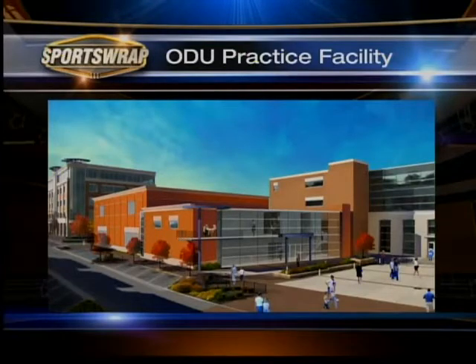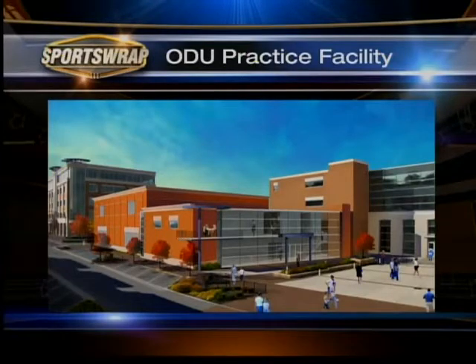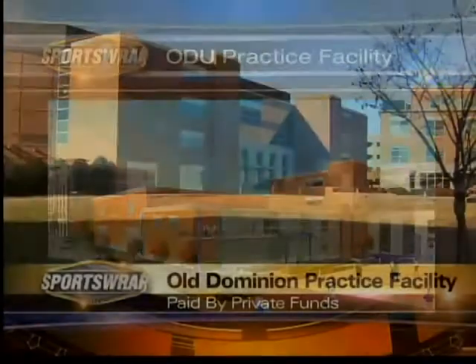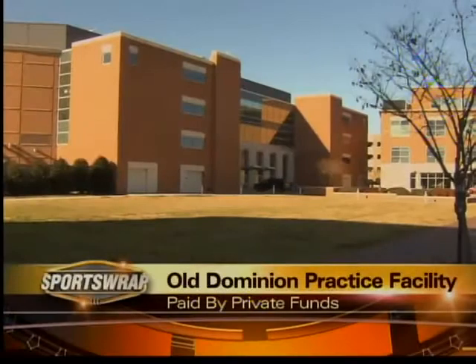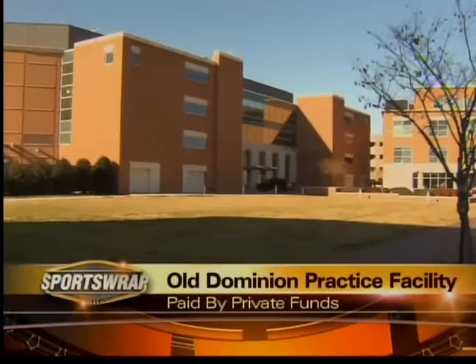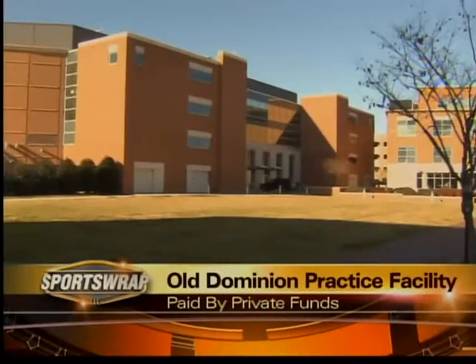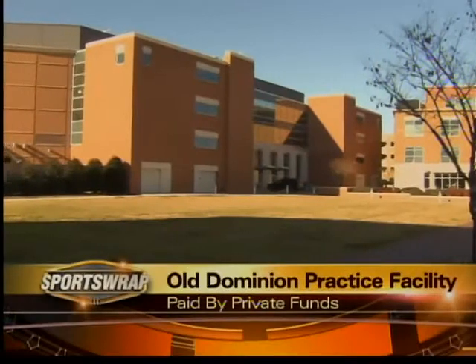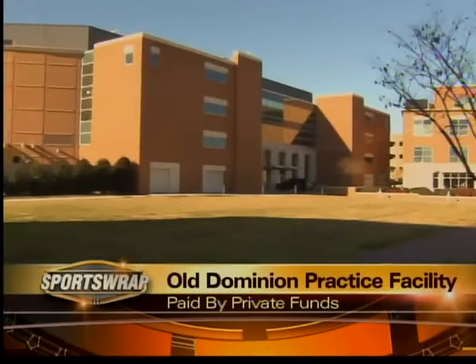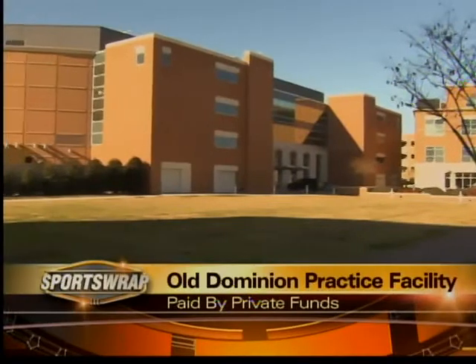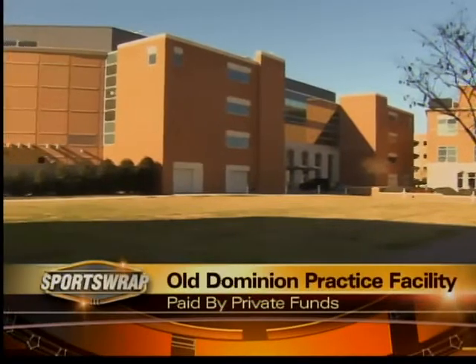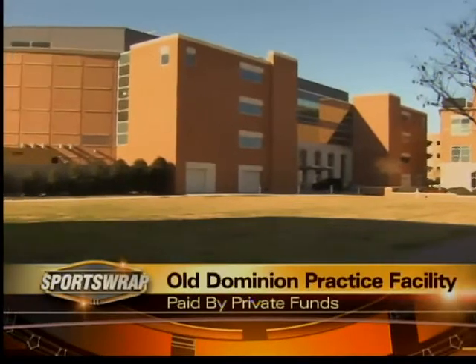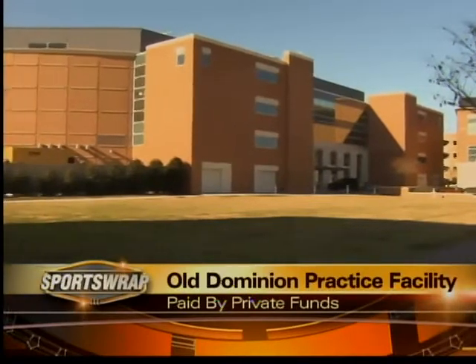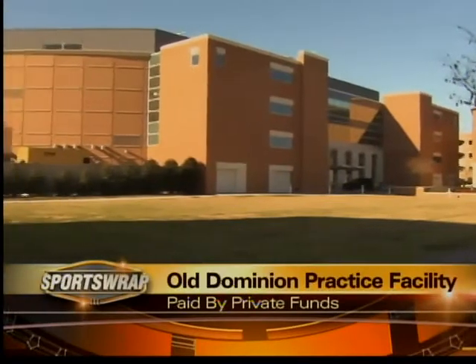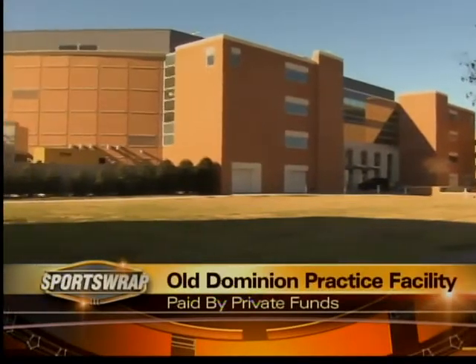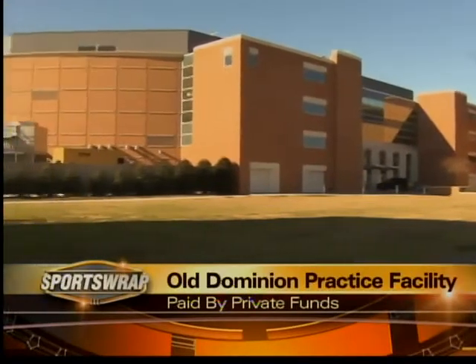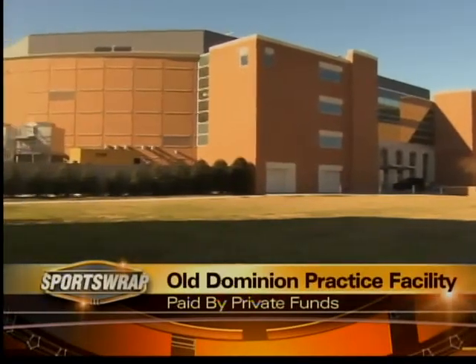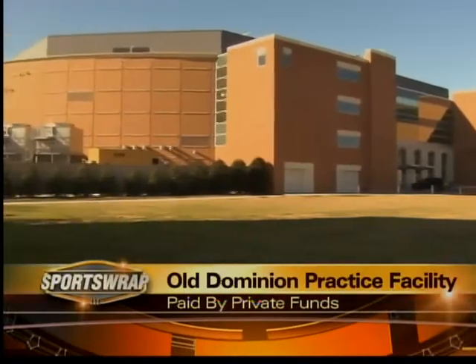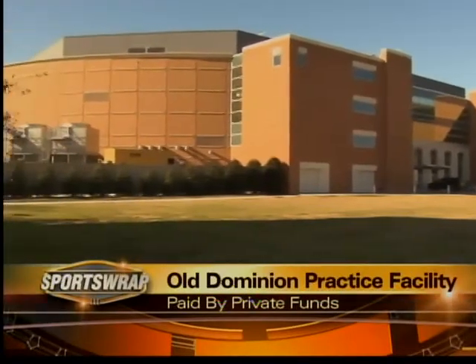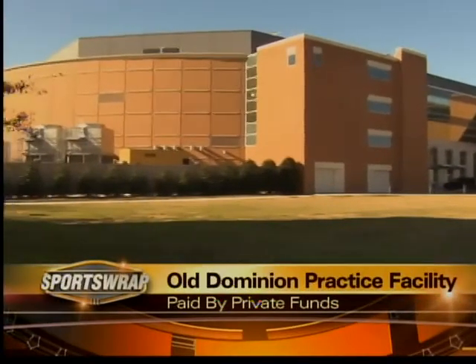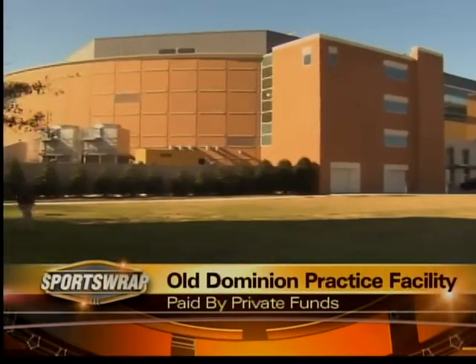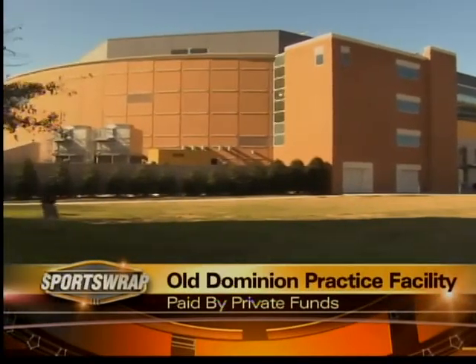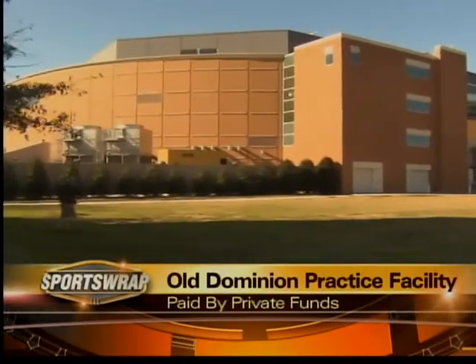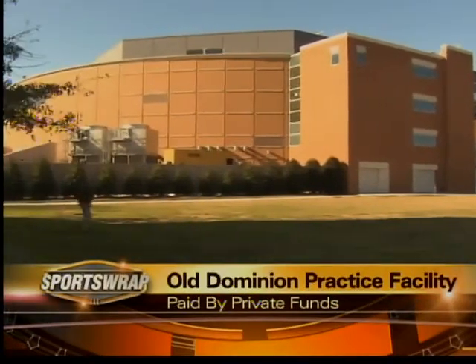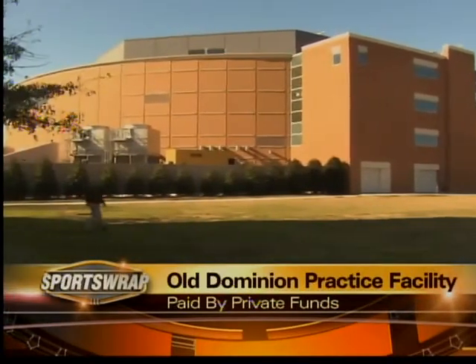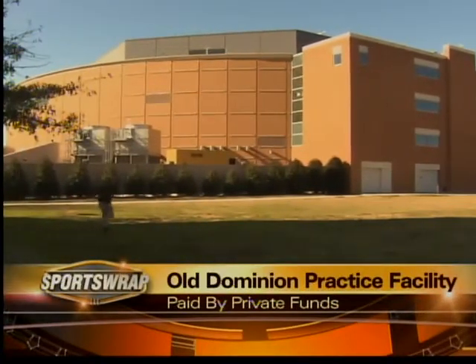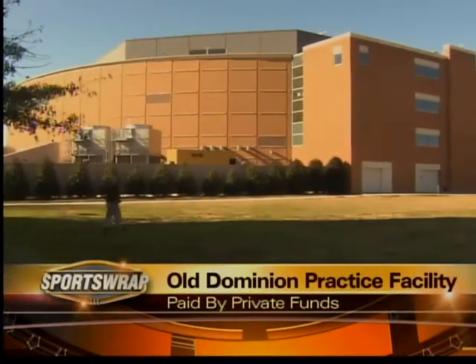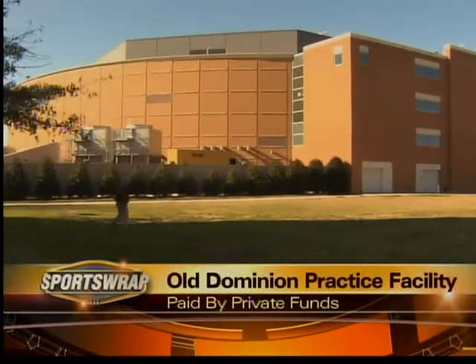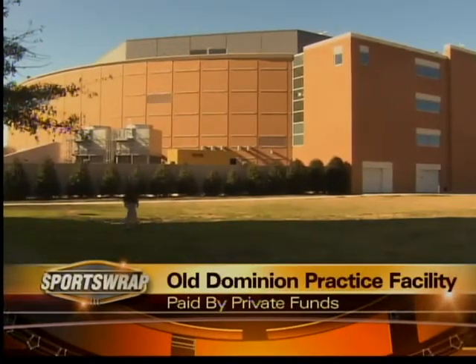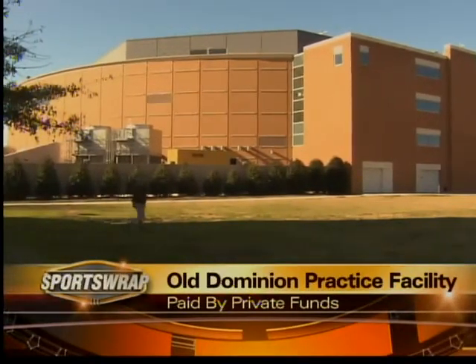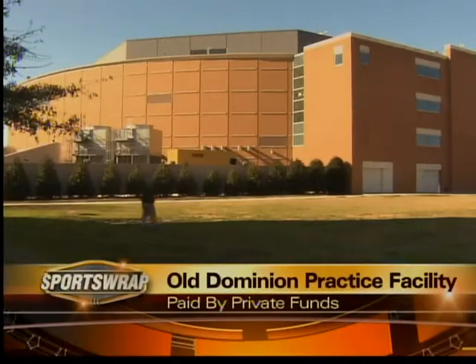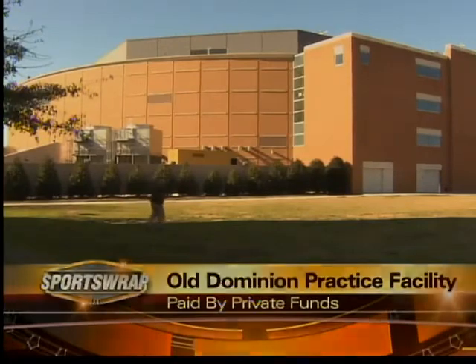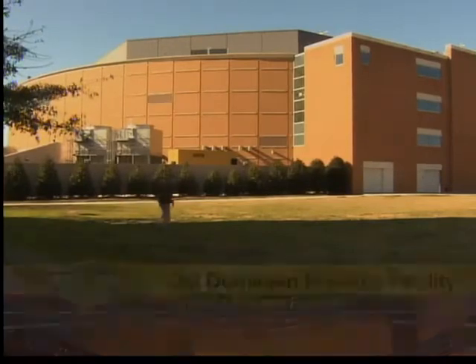The cost: six to eight million dollars, paid by private funding. Head coach Blaine Taylor says it's not just good for the basketball program, but for the school.